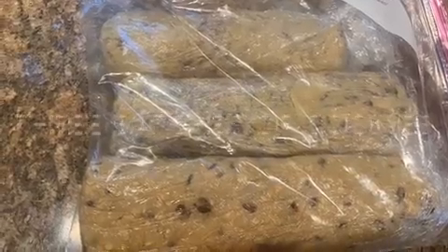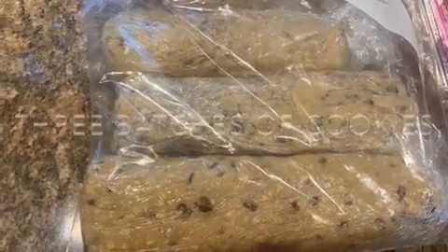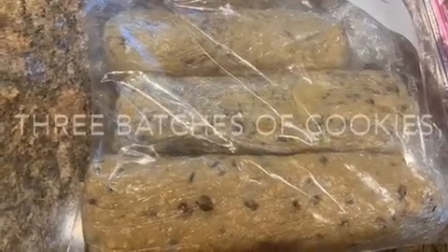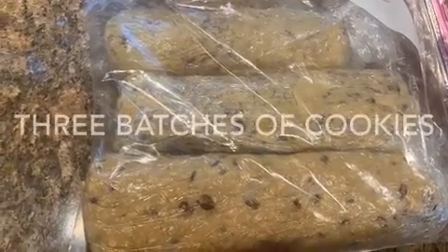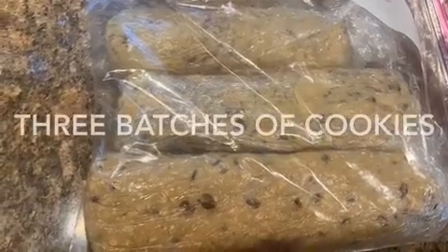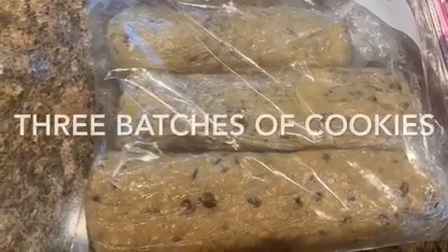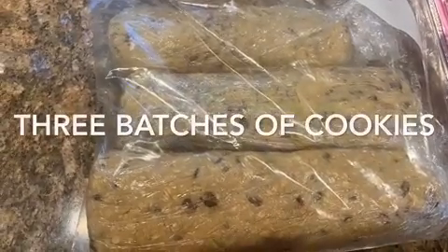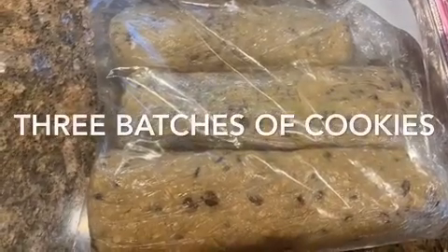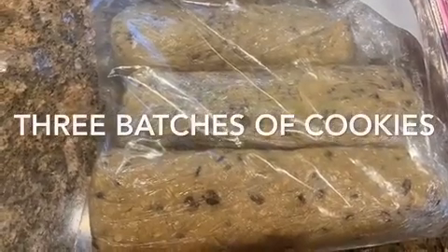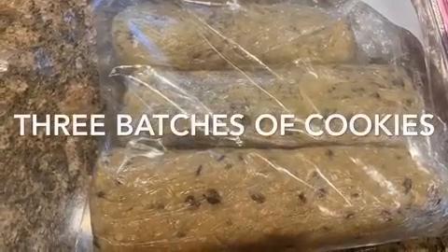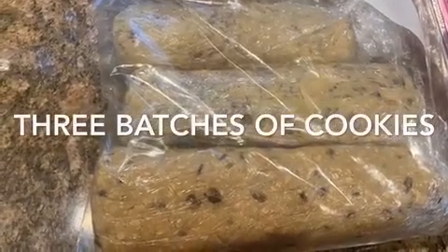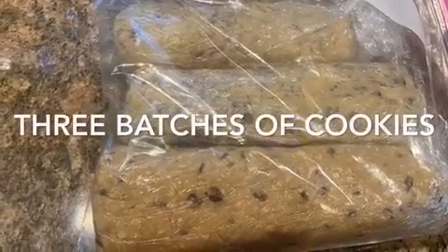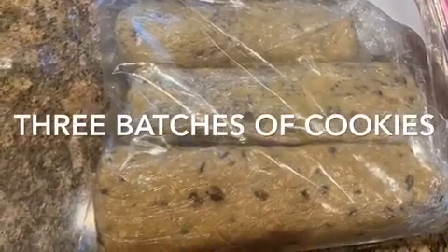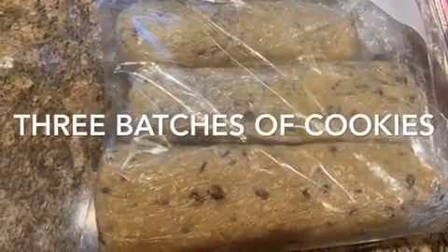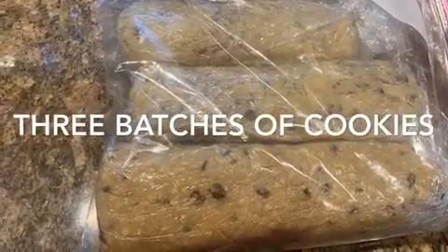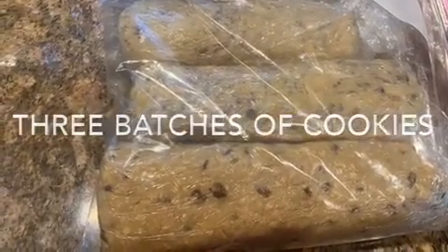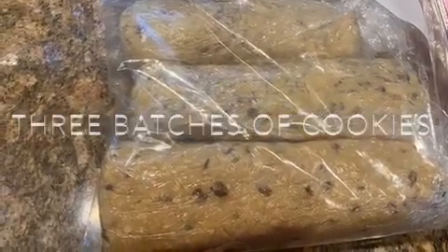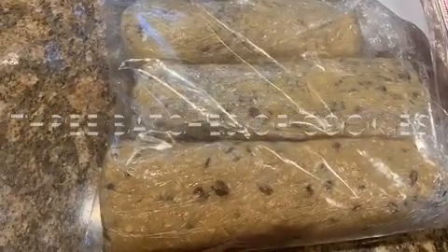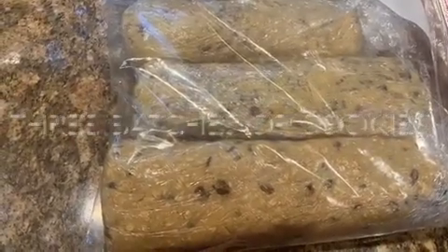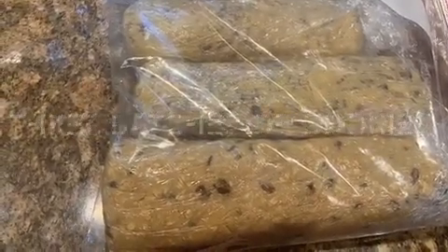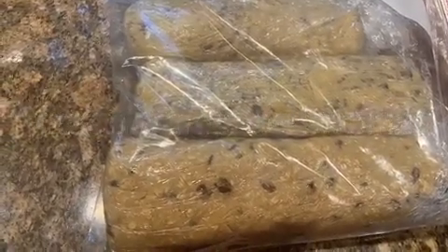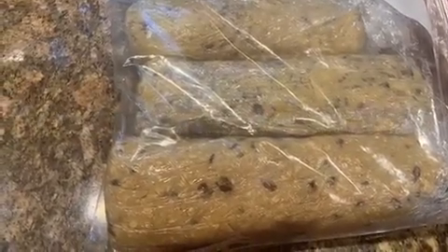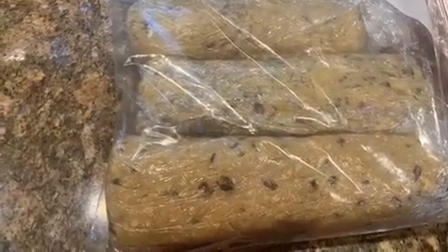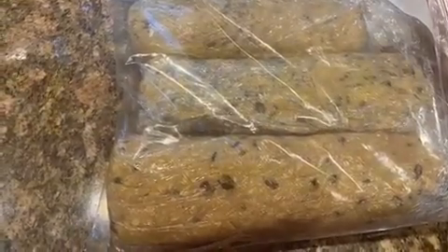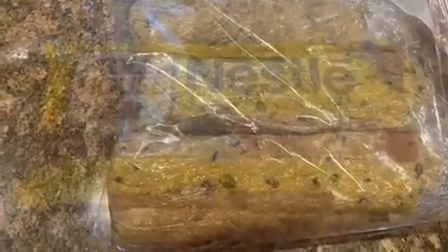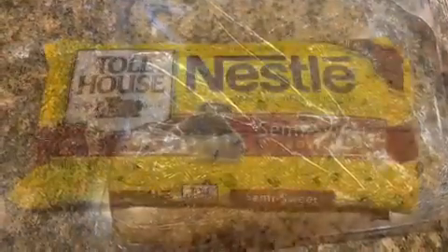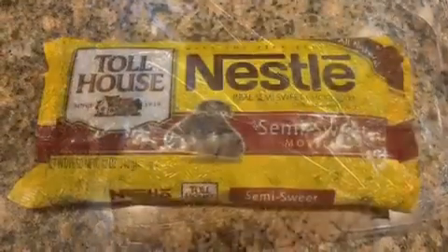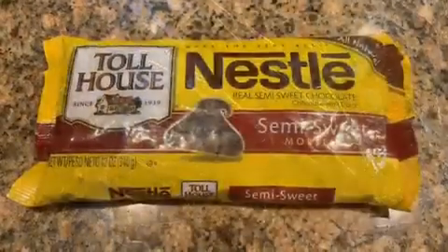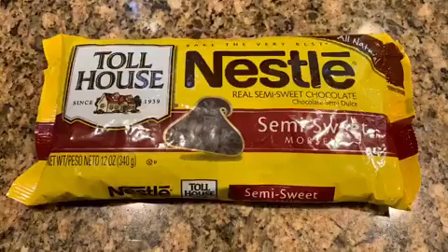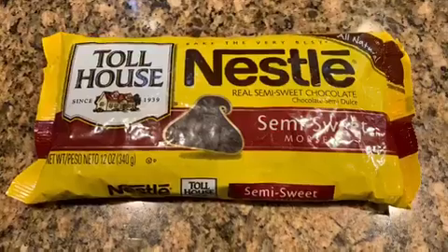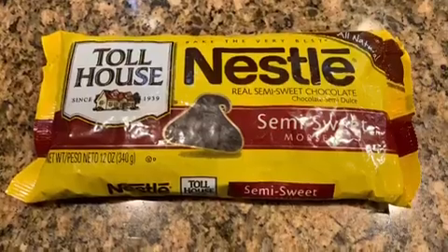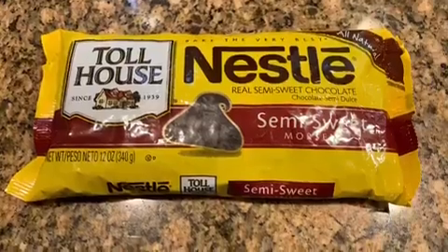Today we're going to make three batches of cookies with one mixing. Here we go.